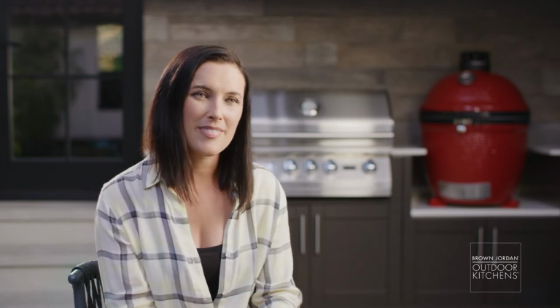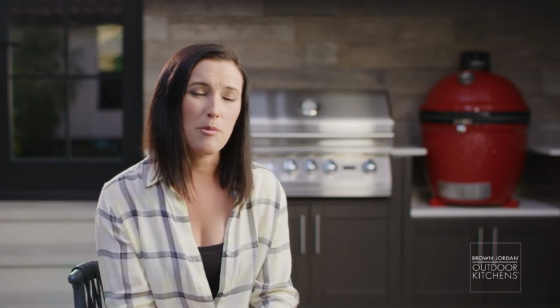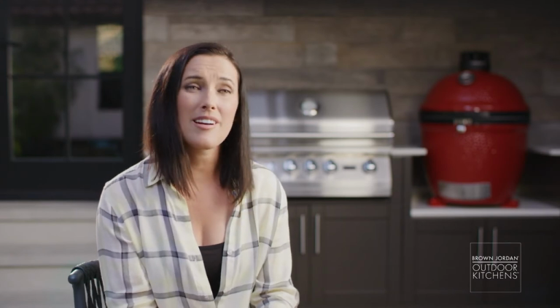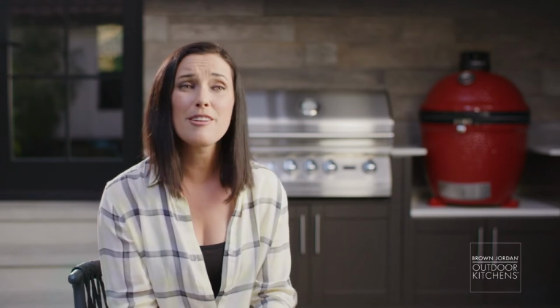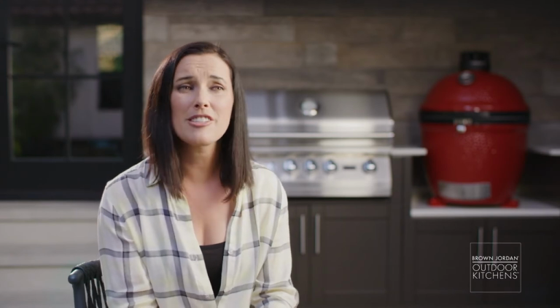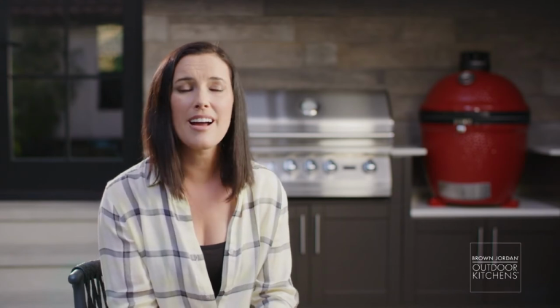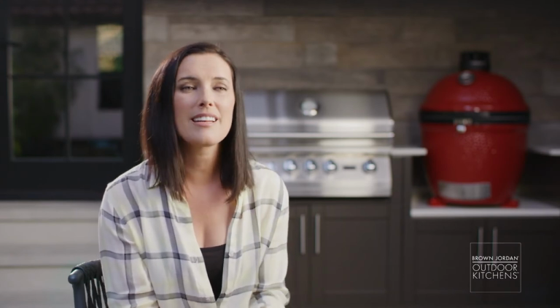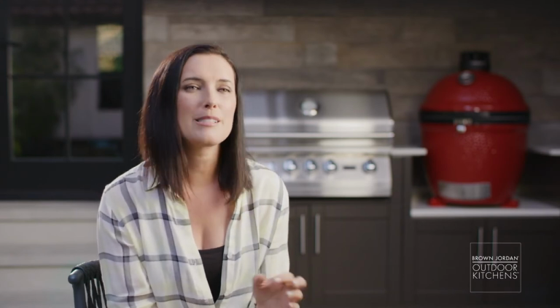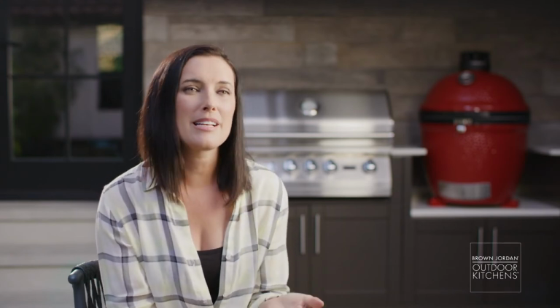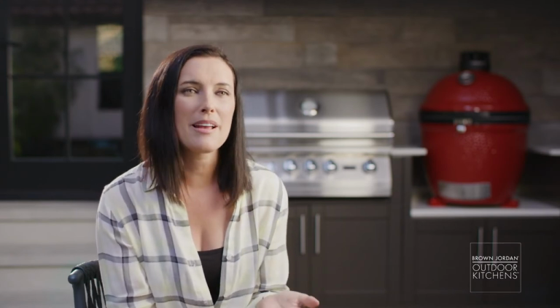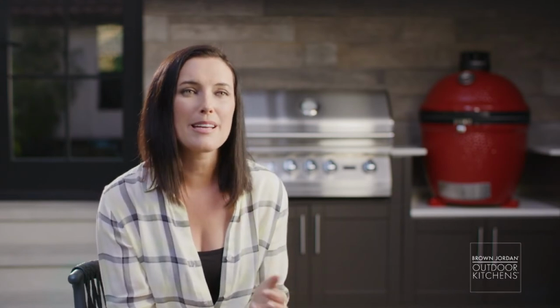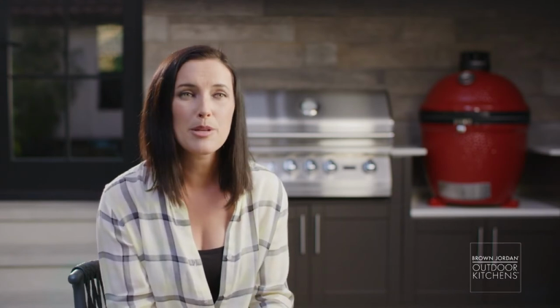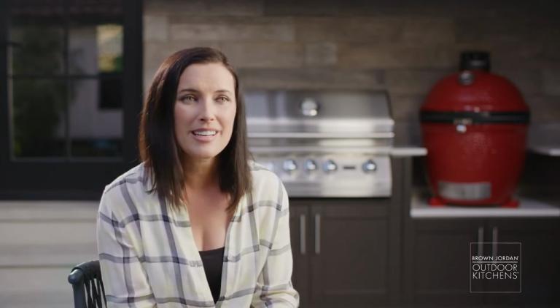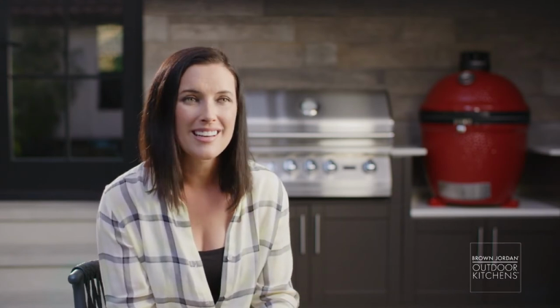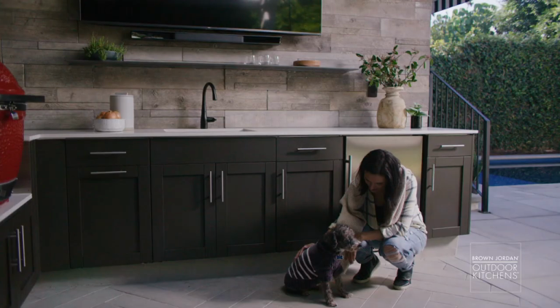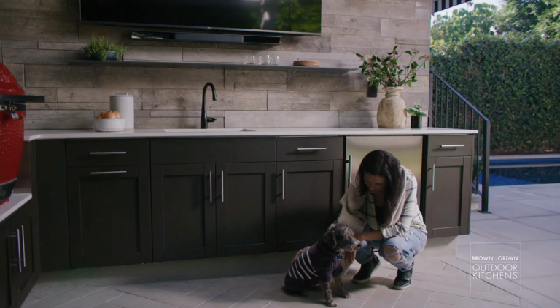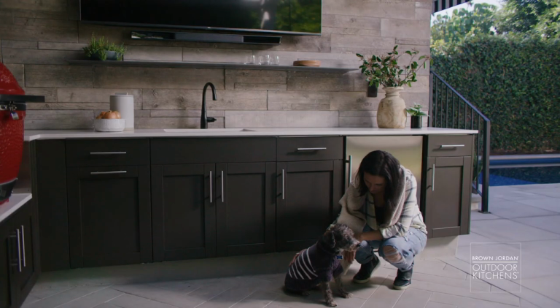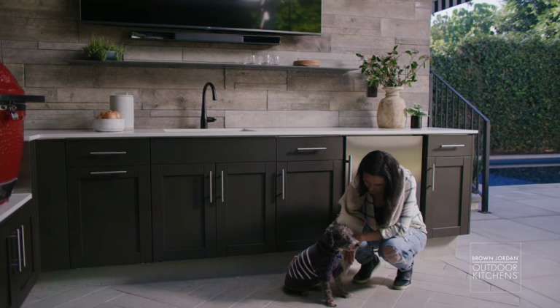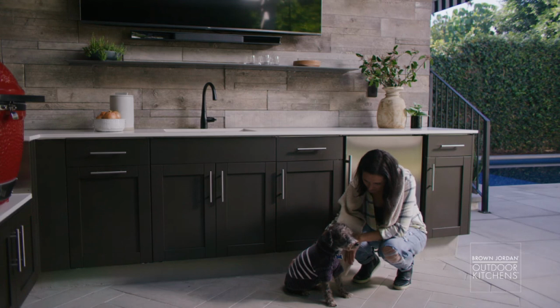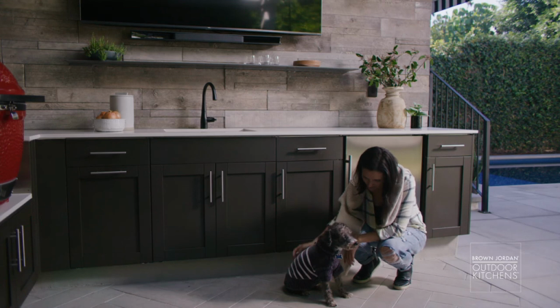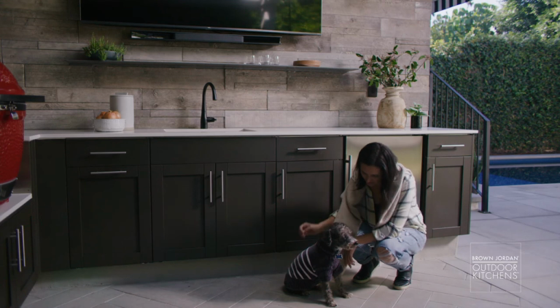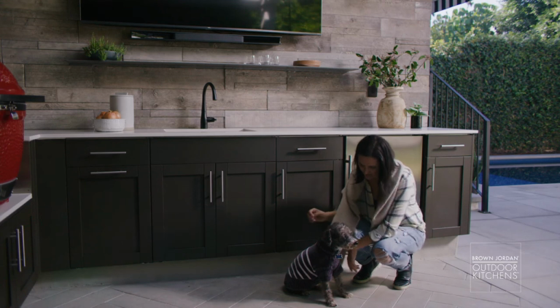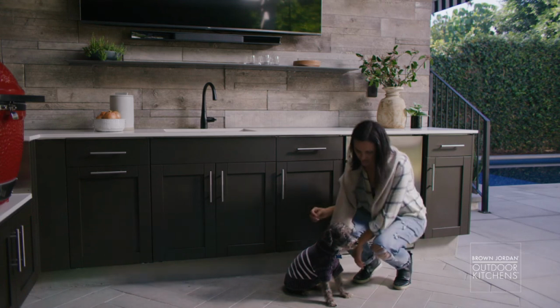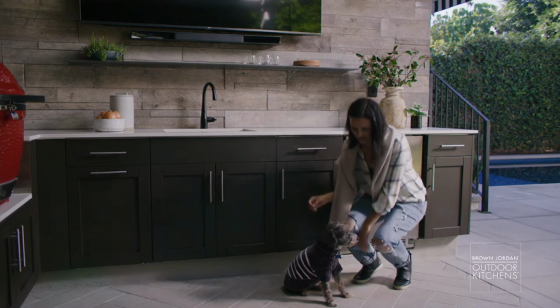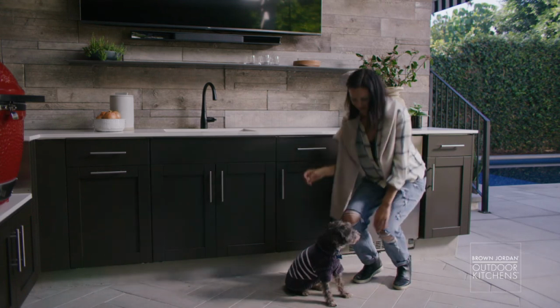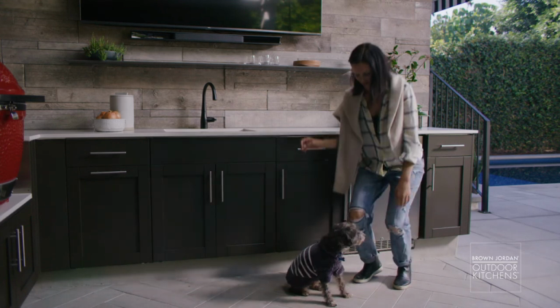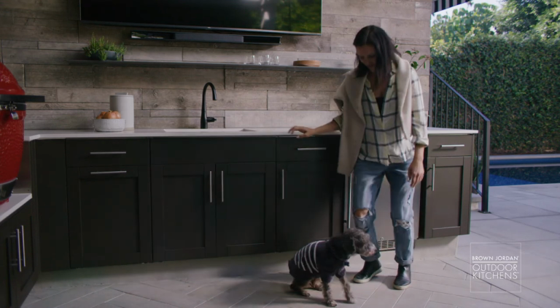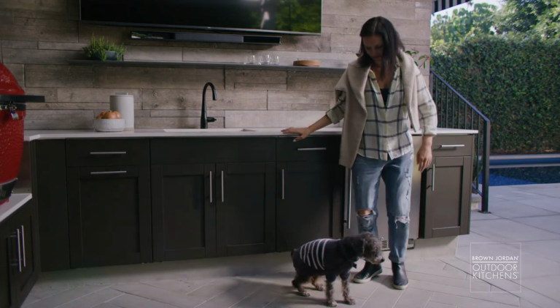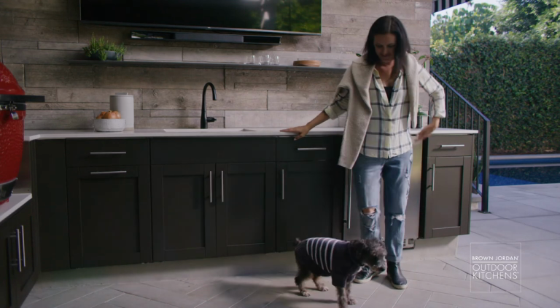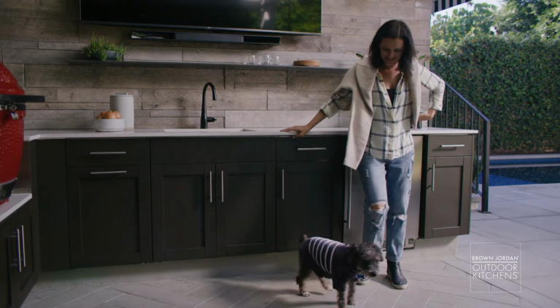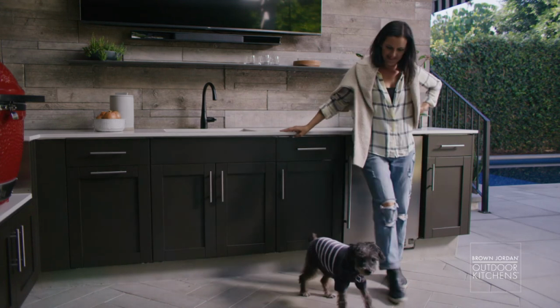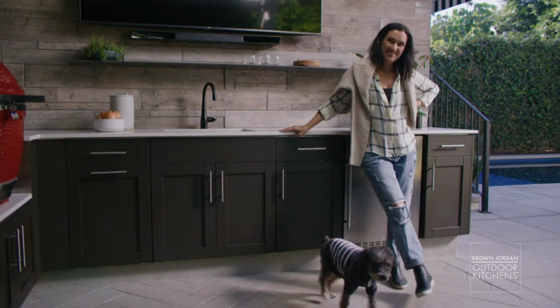With an eye to functionality, space planning, and beauty, an outdoor kitchen like this can serve and entertain your family for years to come.